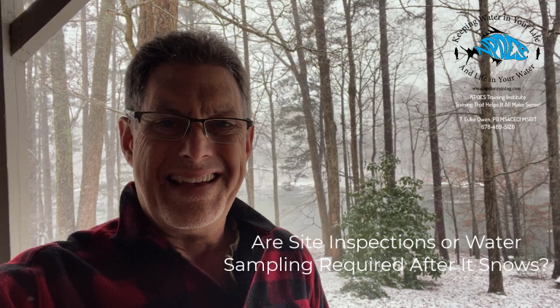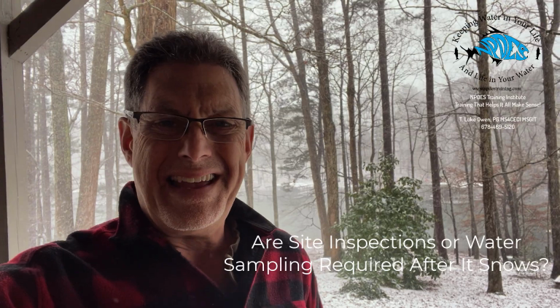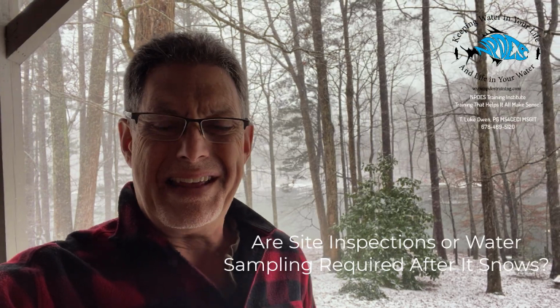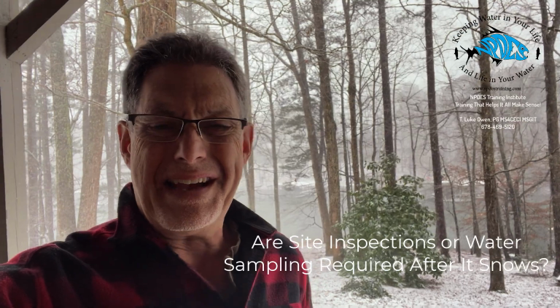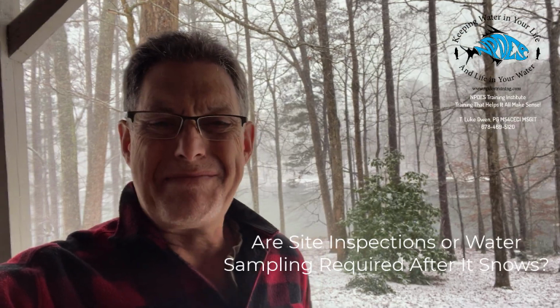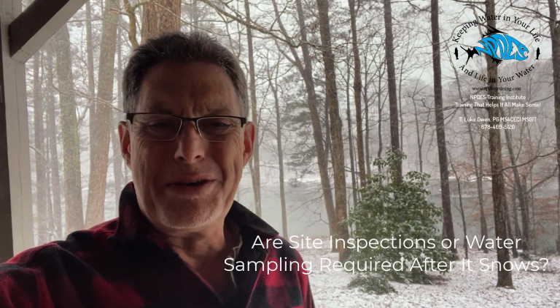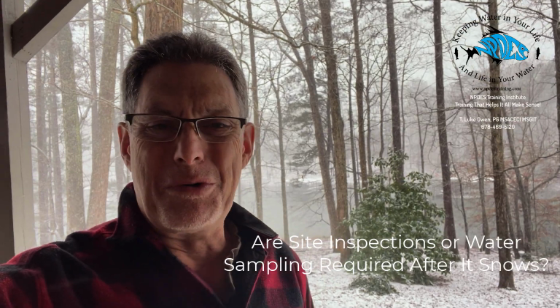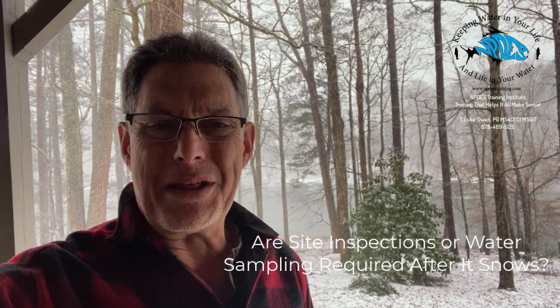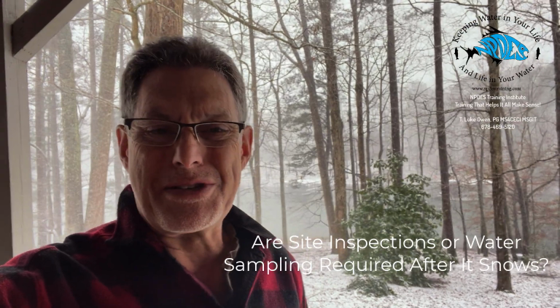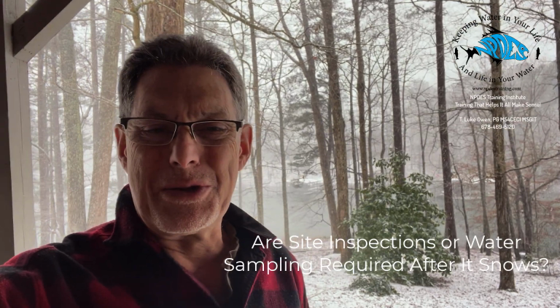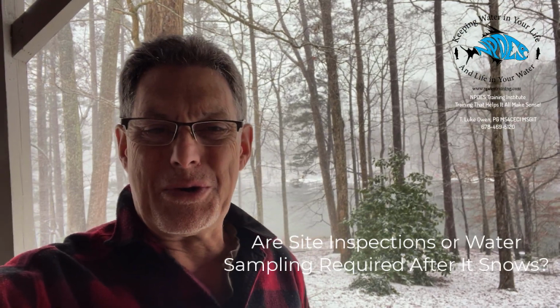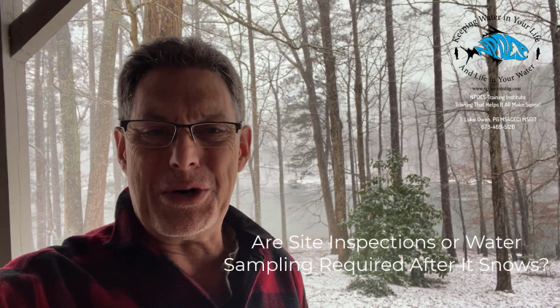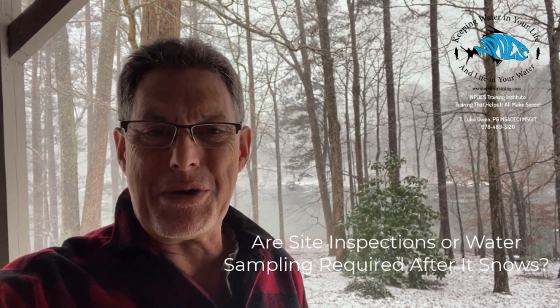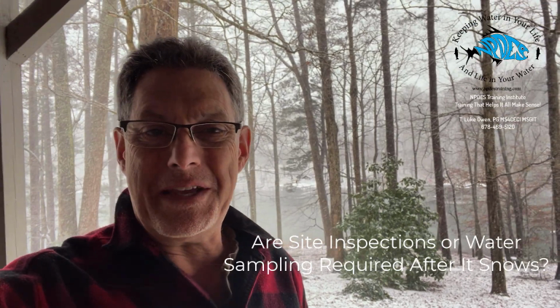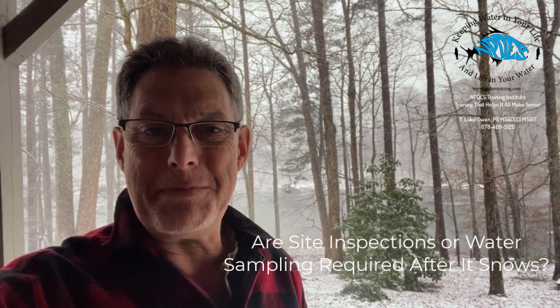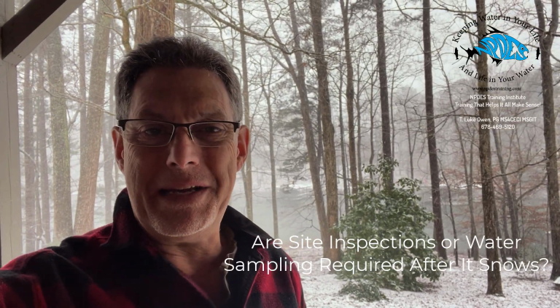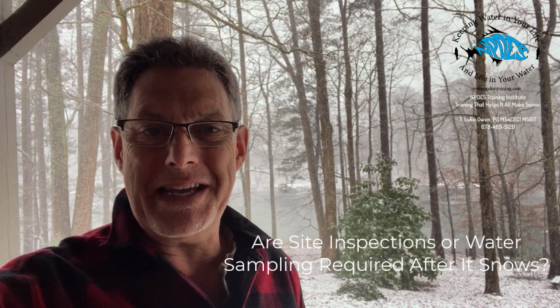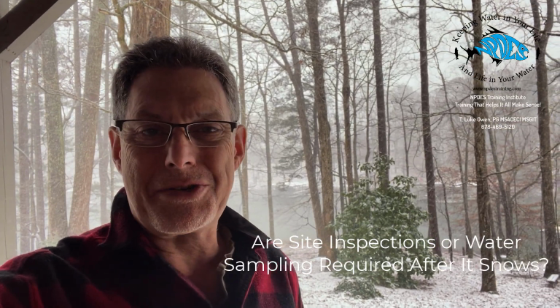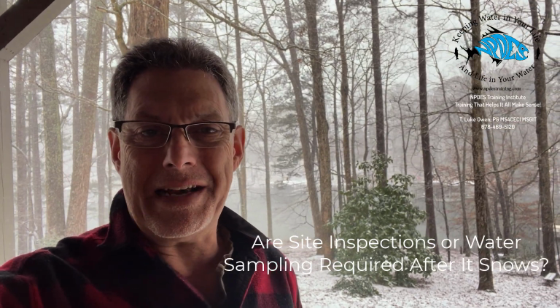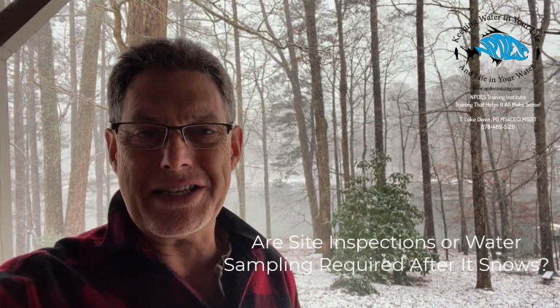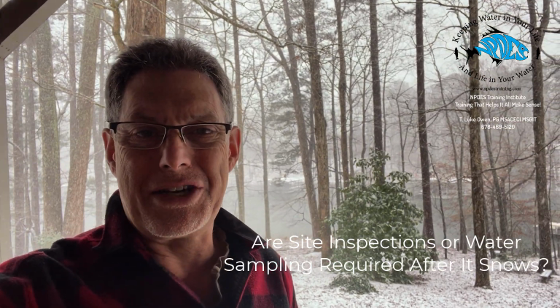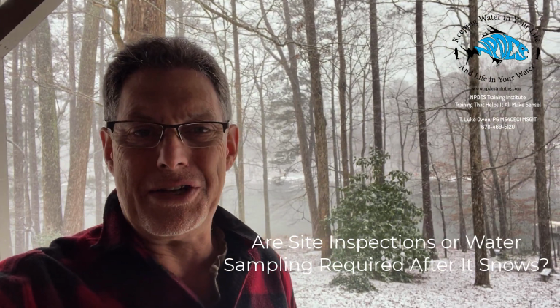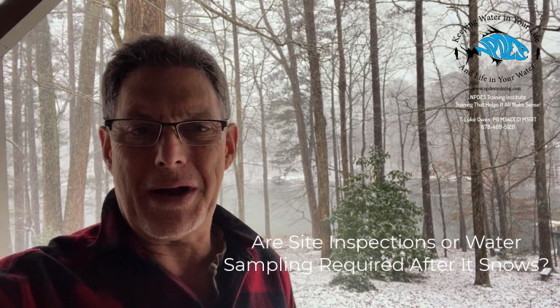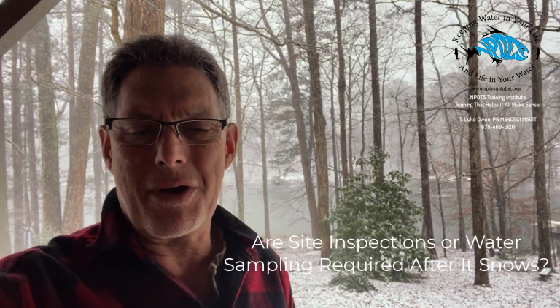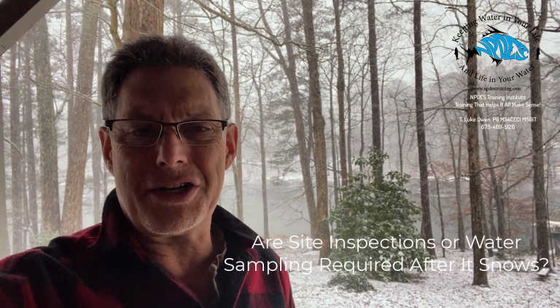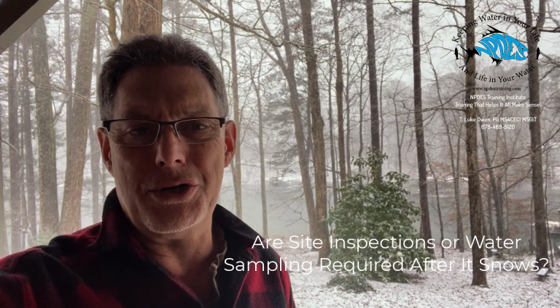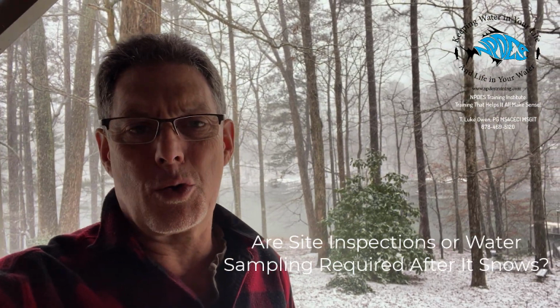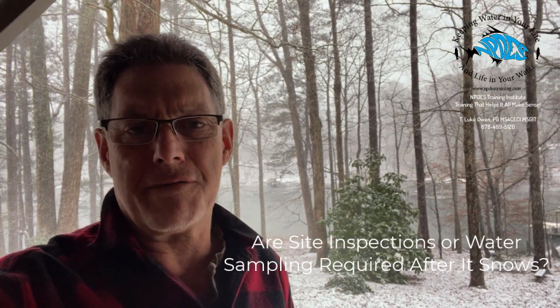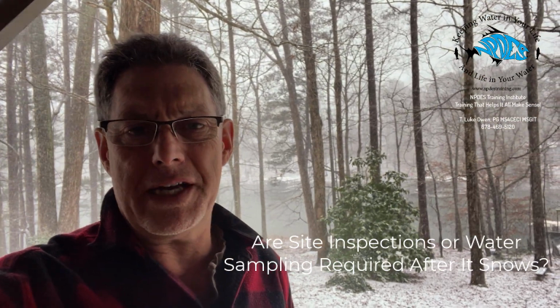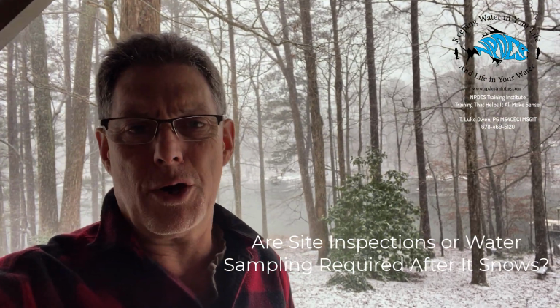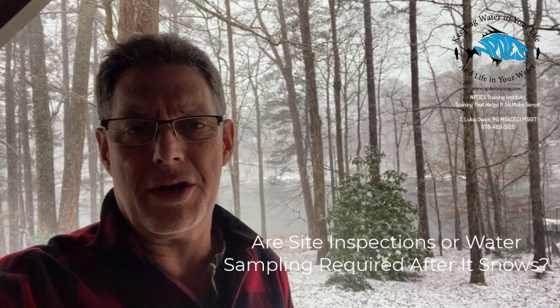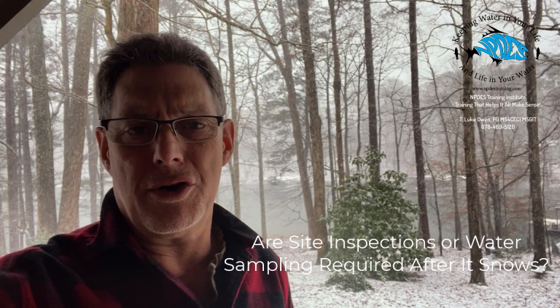Hey, good morning. This is Luke Owen with the NPDES Training Institute. I wanted to shoot a quick video here.